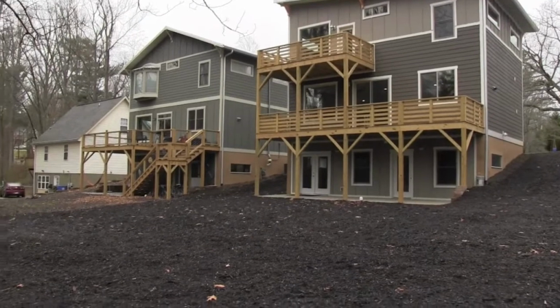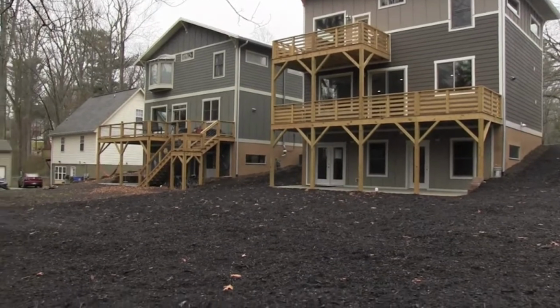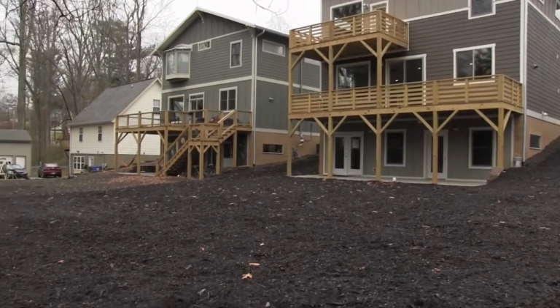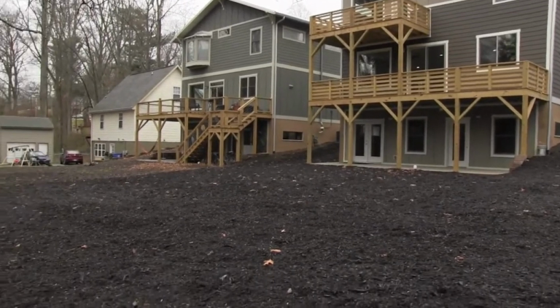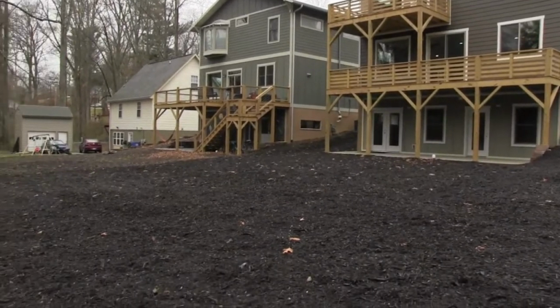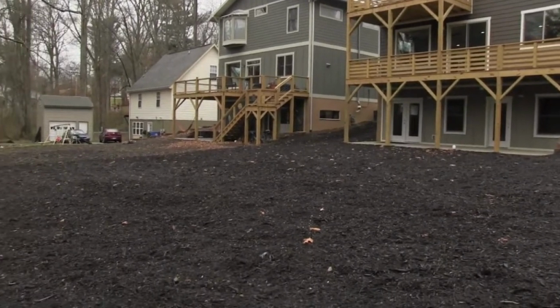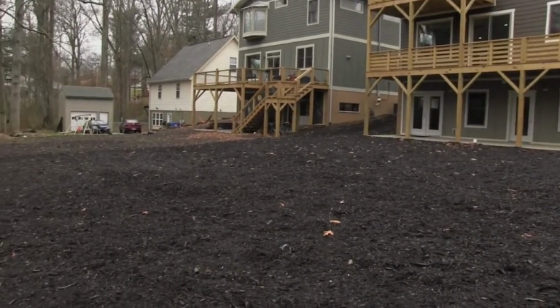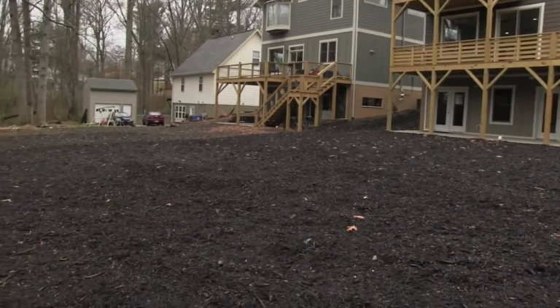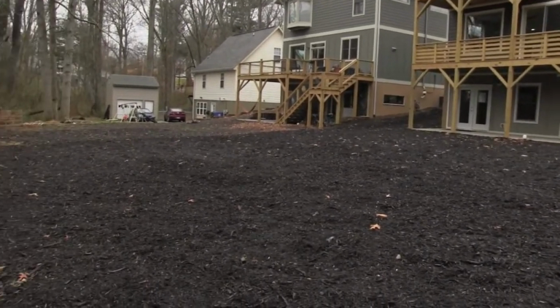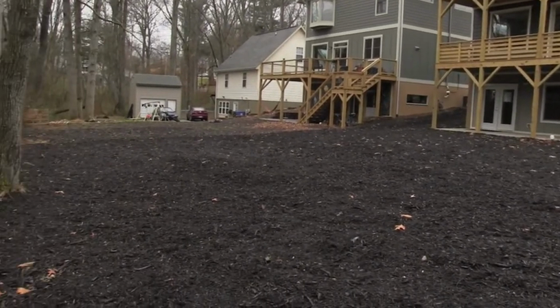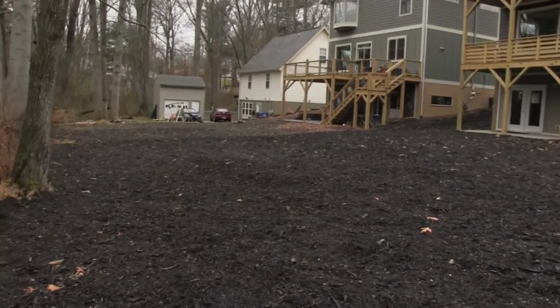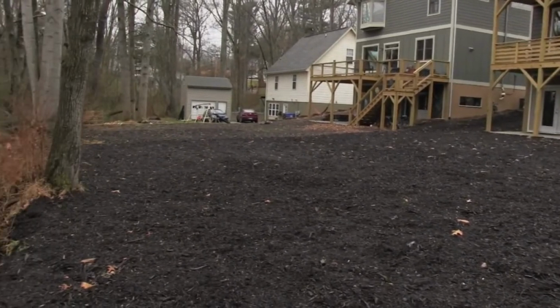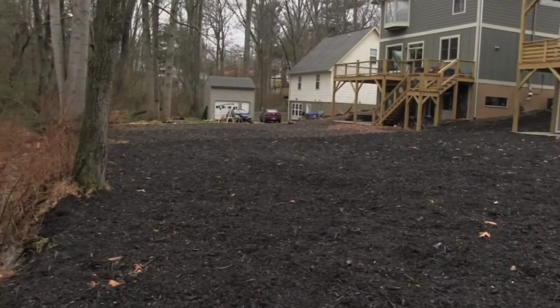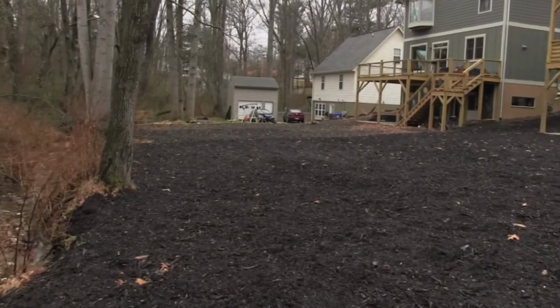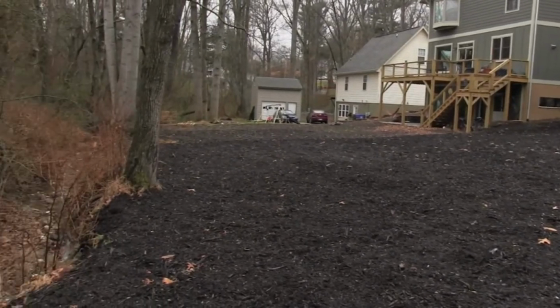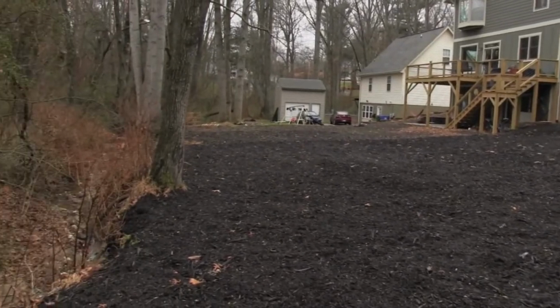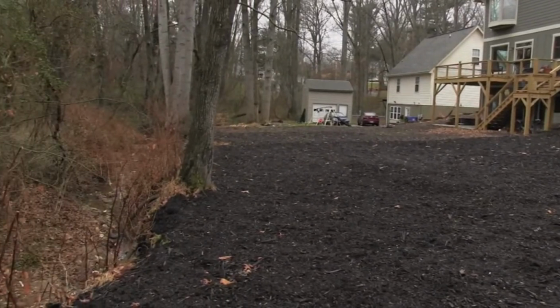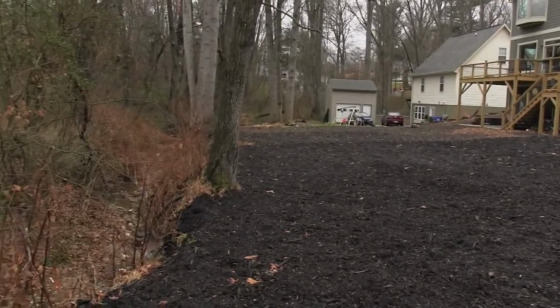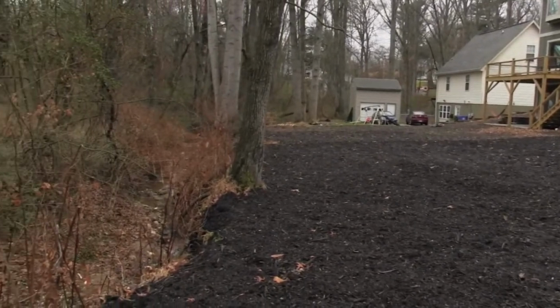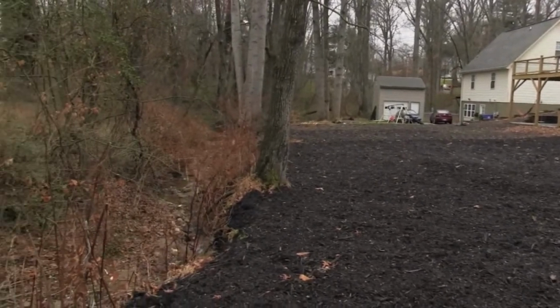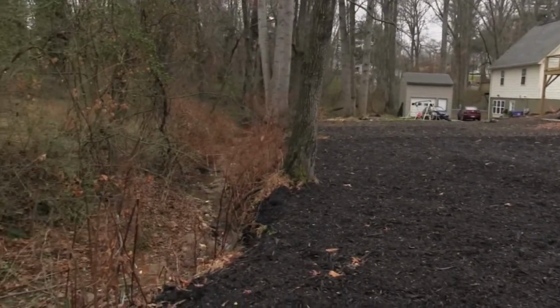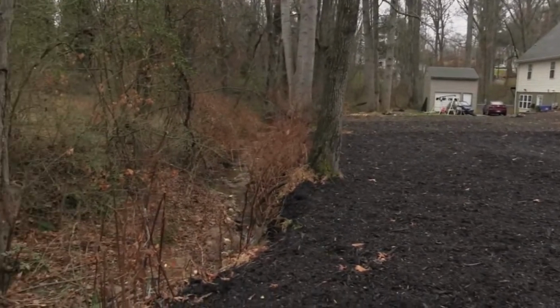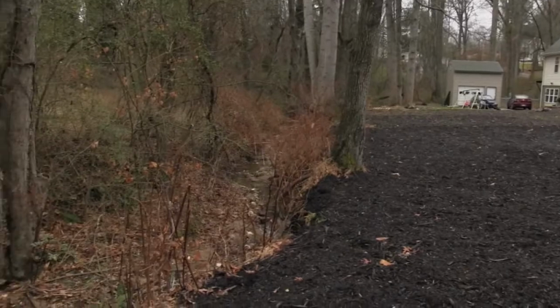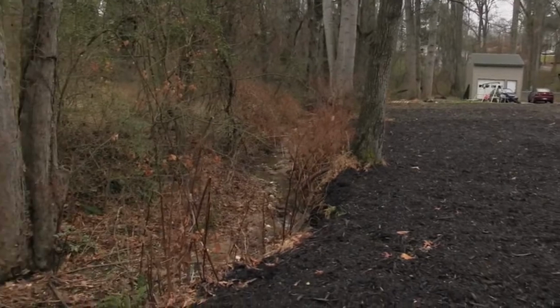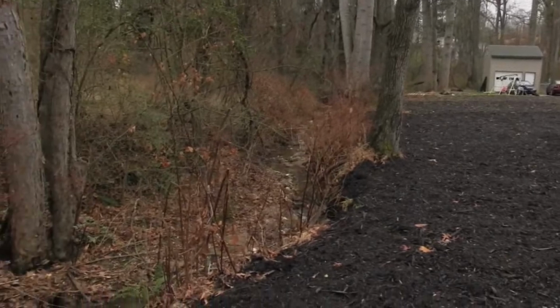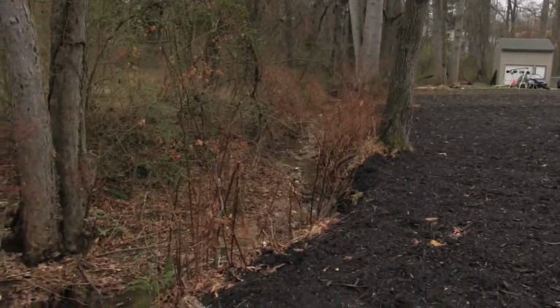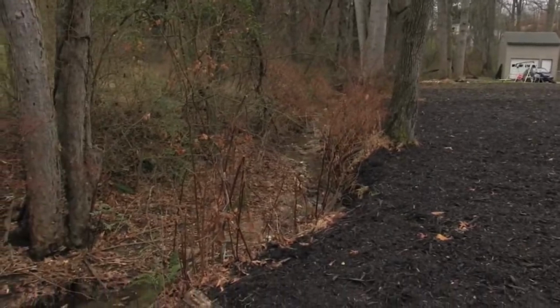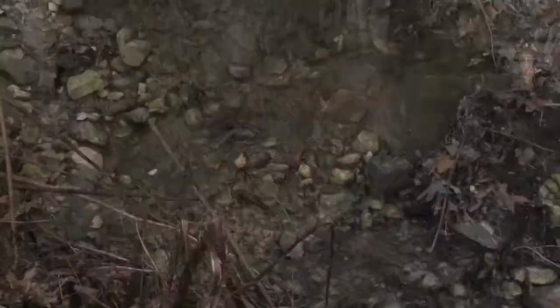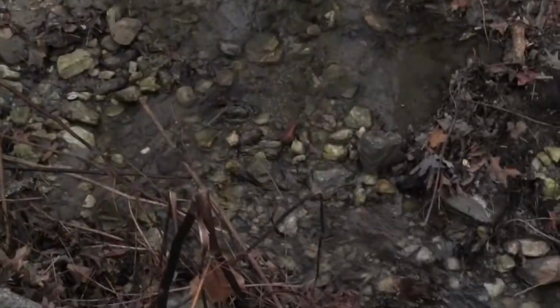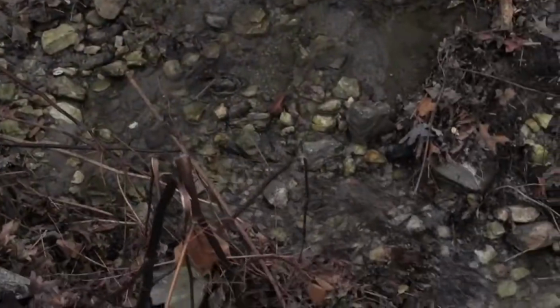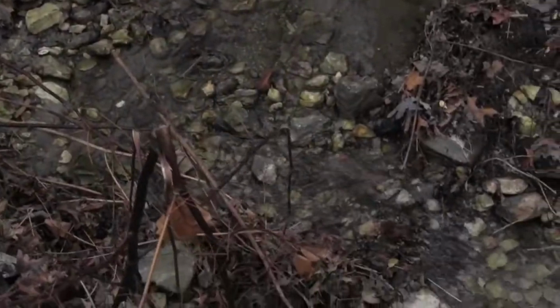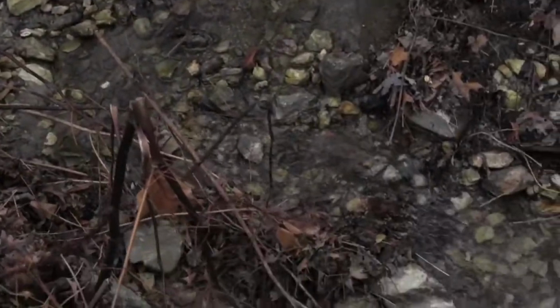Surrounding the home, you will see ample off-street parking in a large flat lot with a usable backyard complete with a creek.